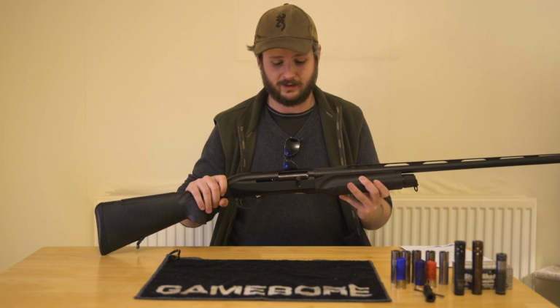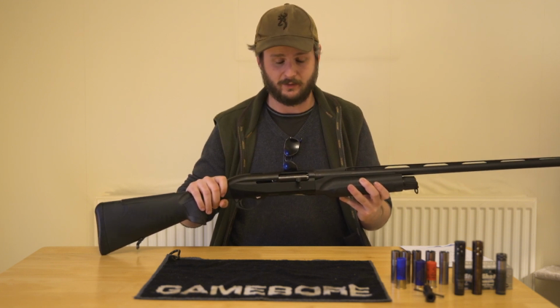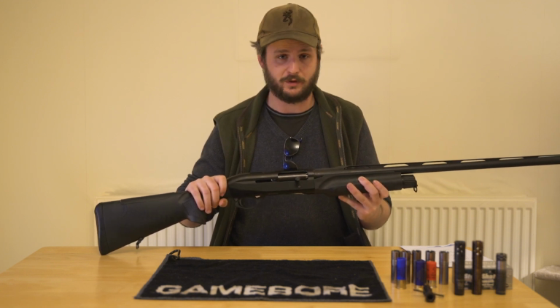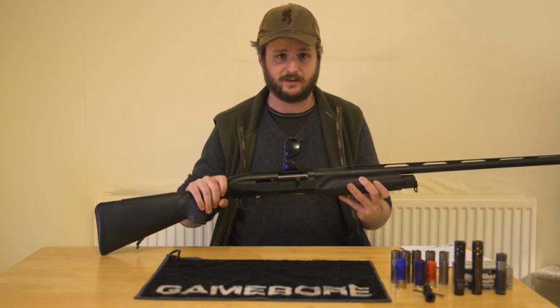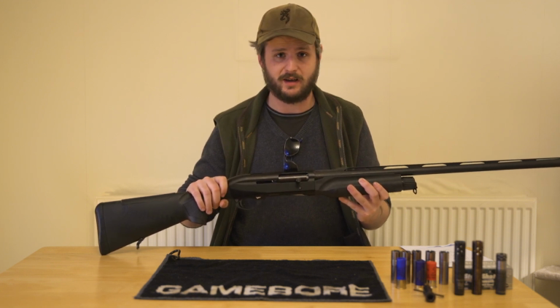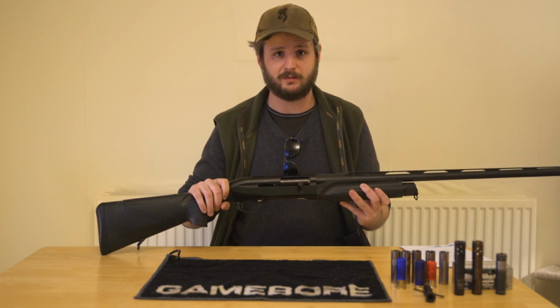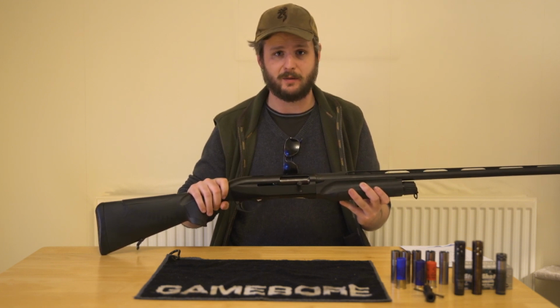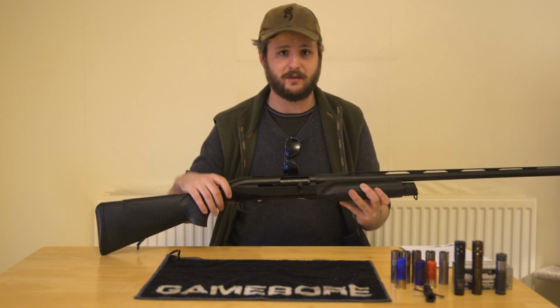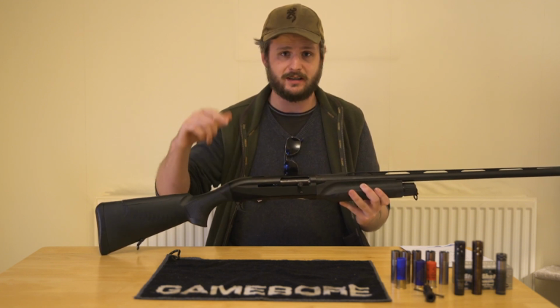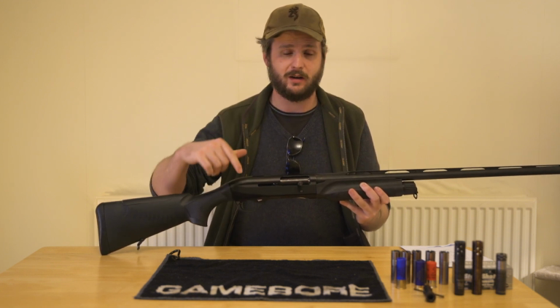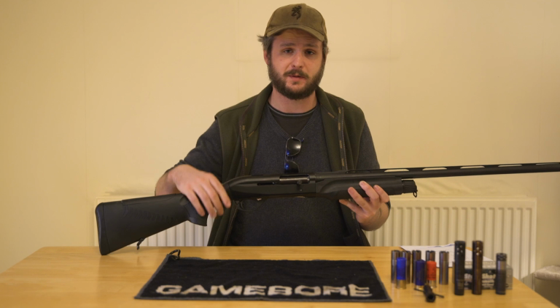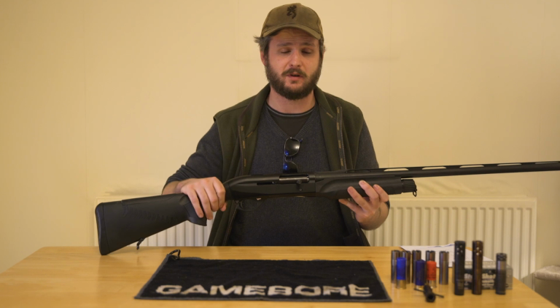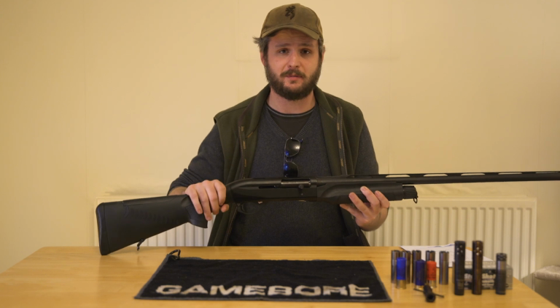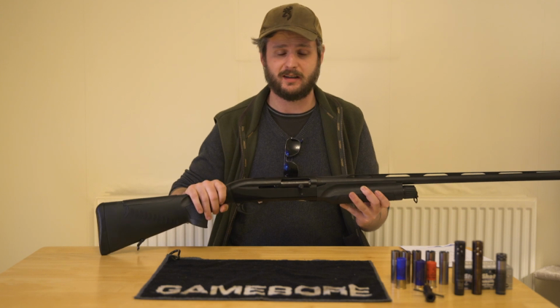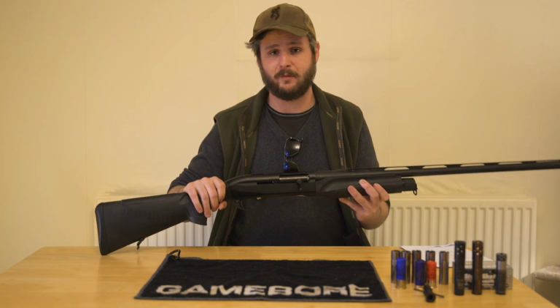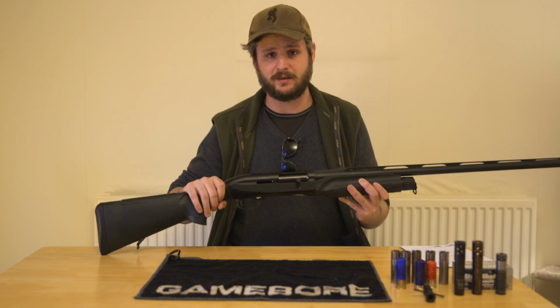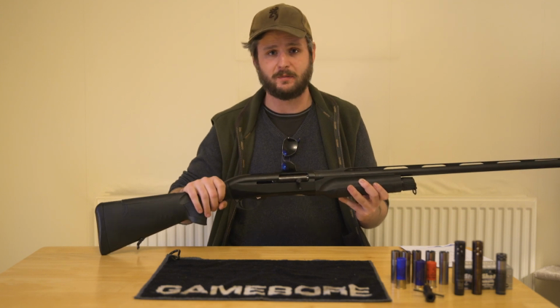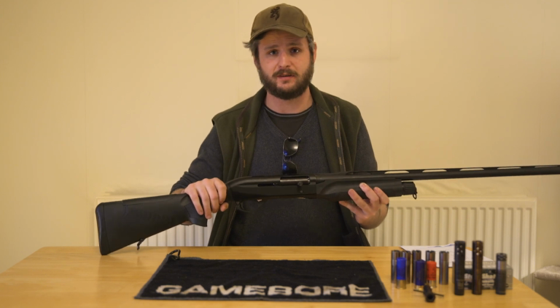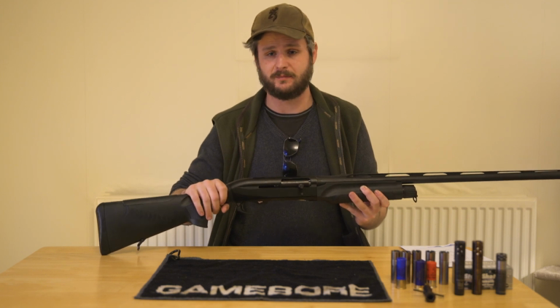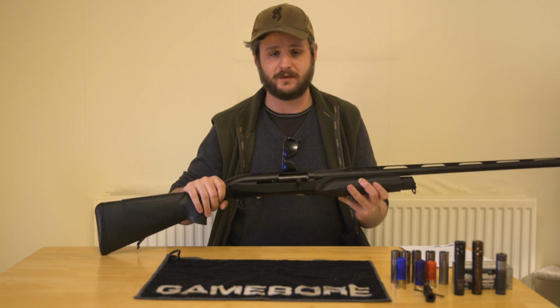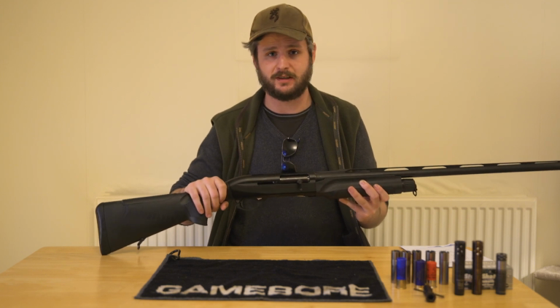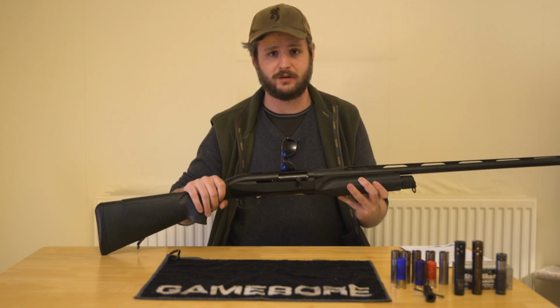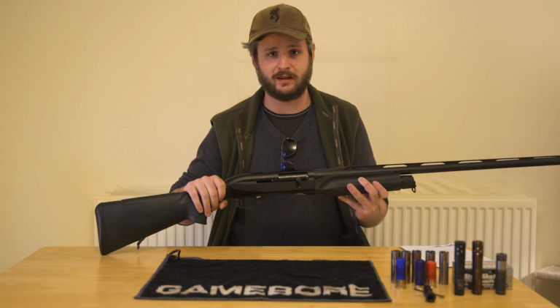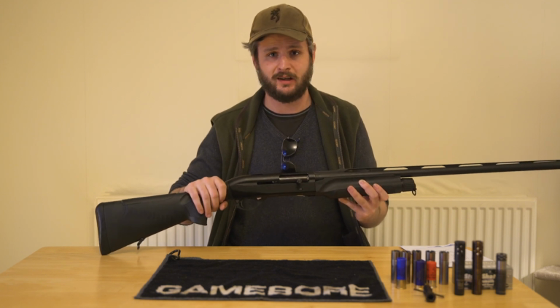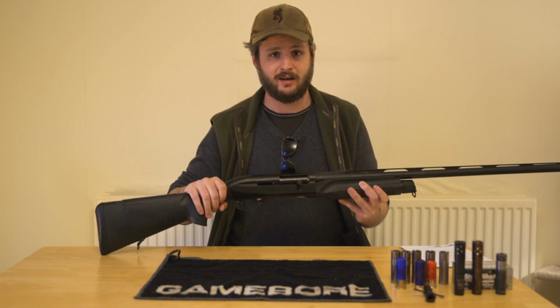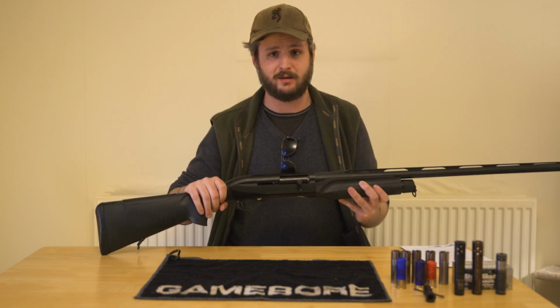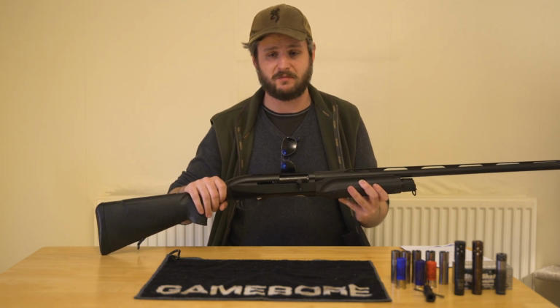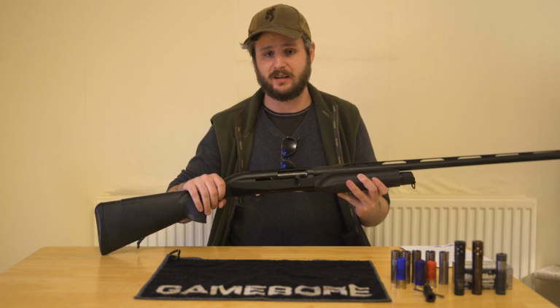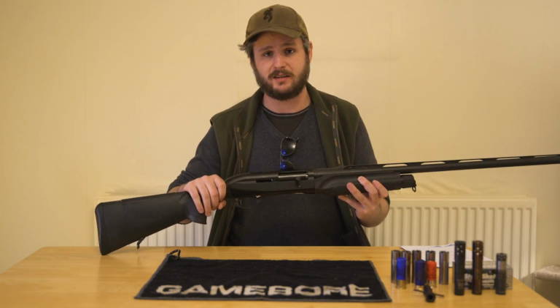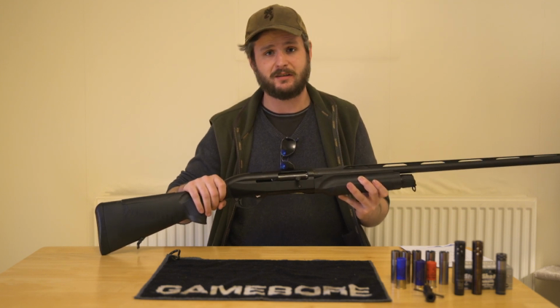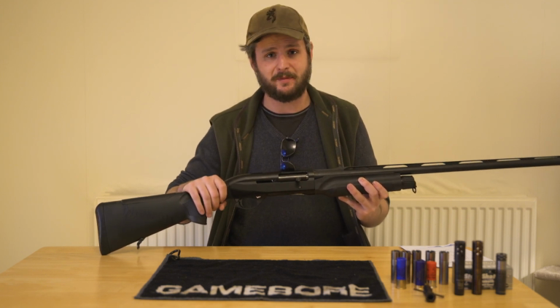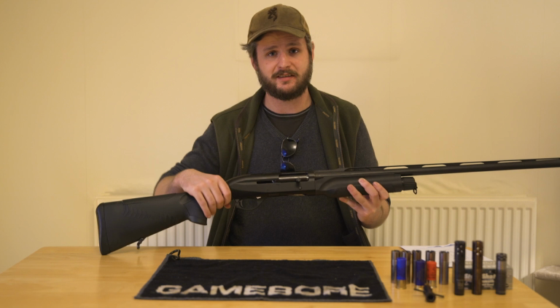Thank you for watching this video. Don't forget to like and subscribe. I'm Ben Thompson of Sussex Shooting — see you again soon. Happy hunting.